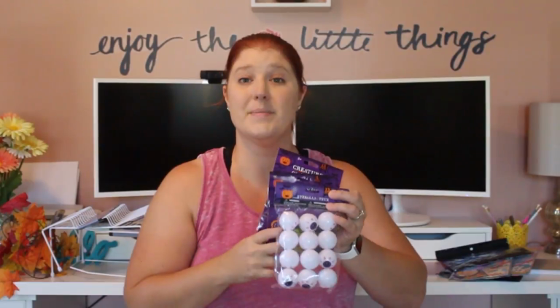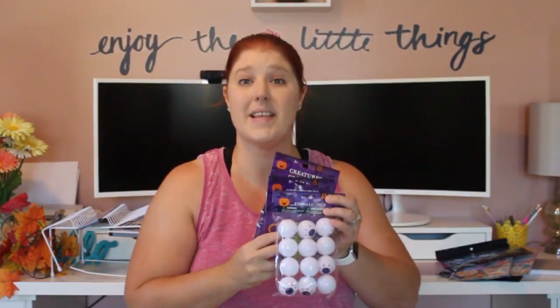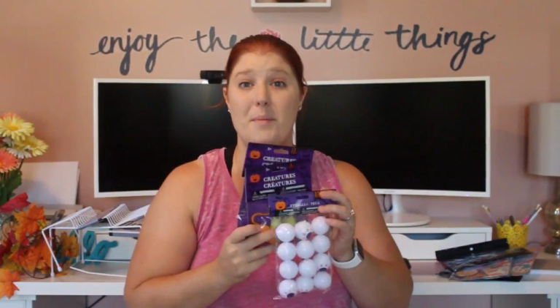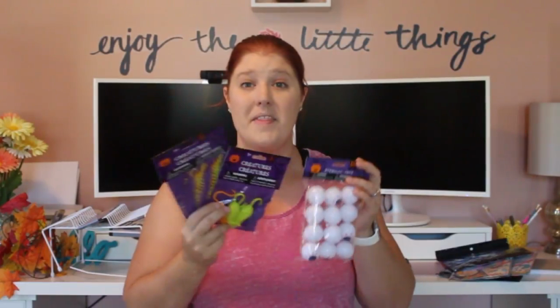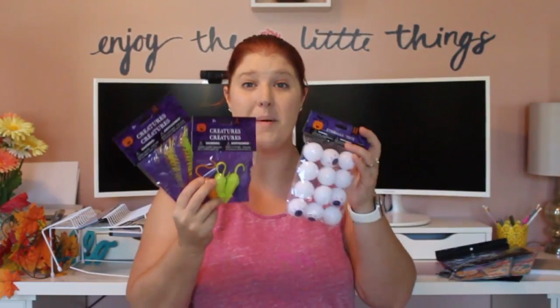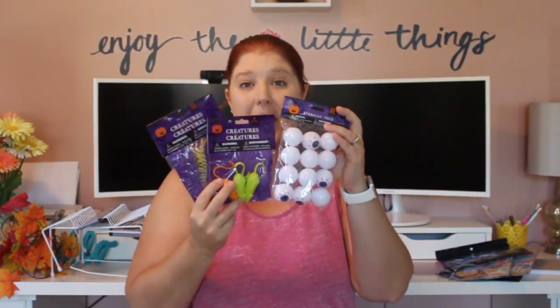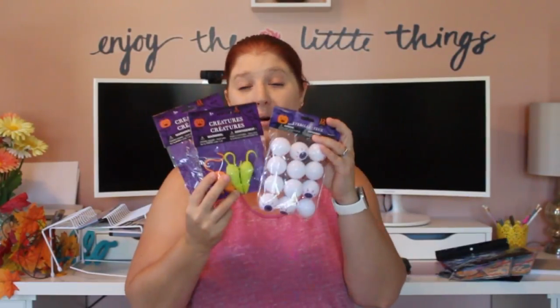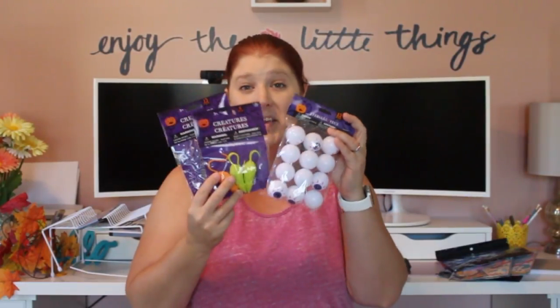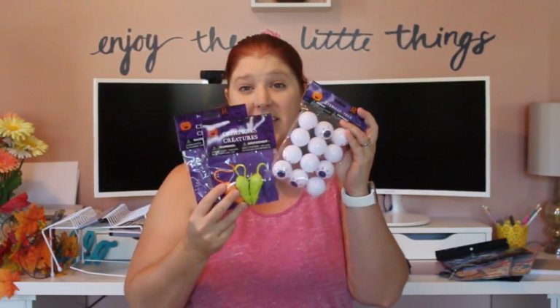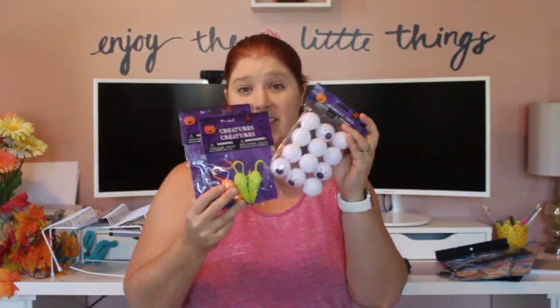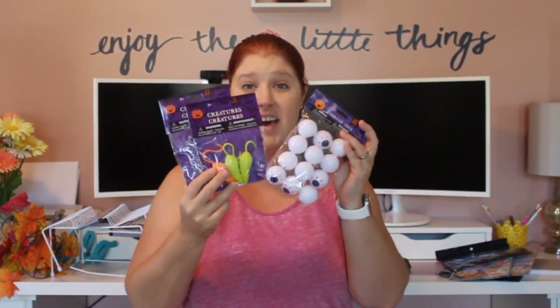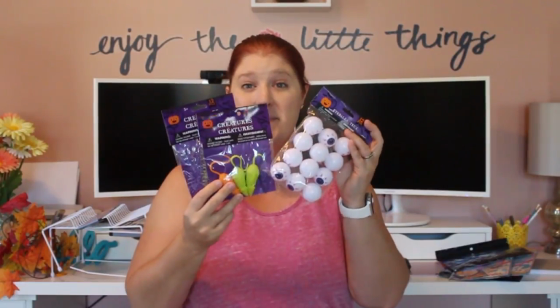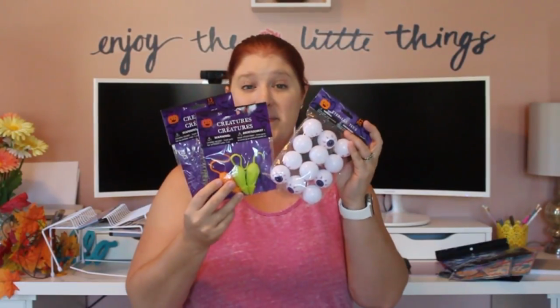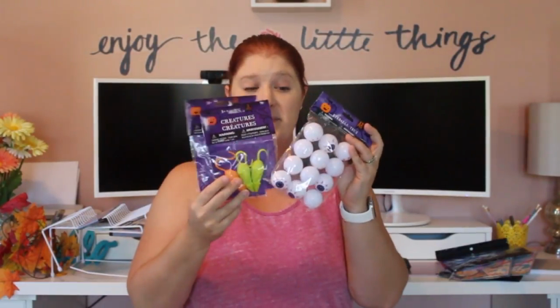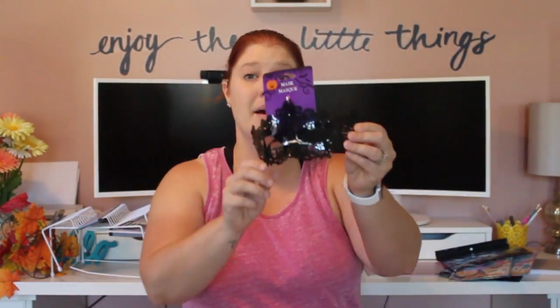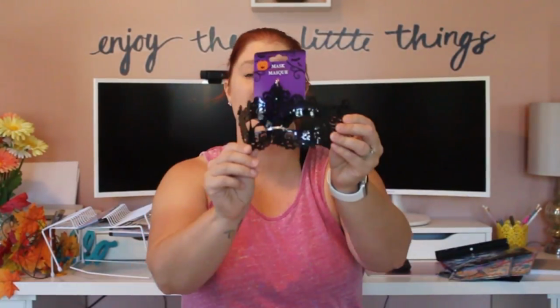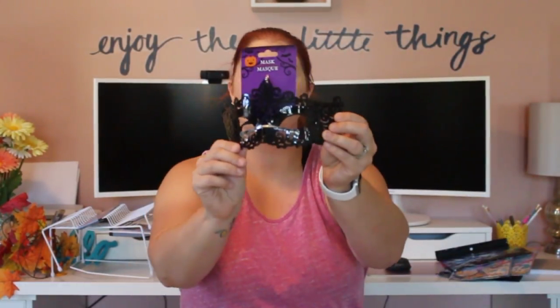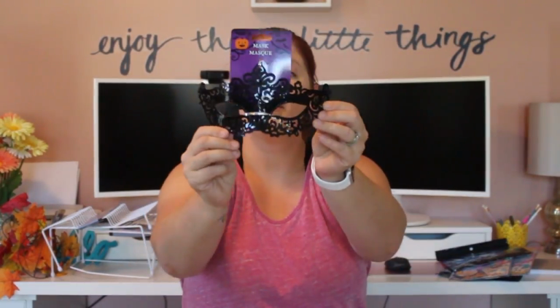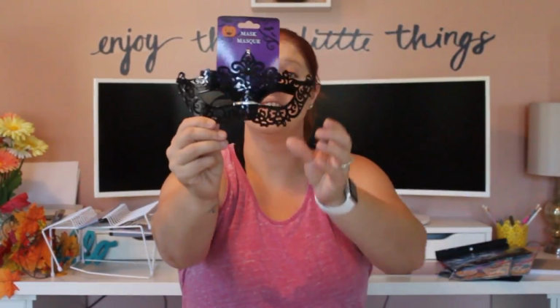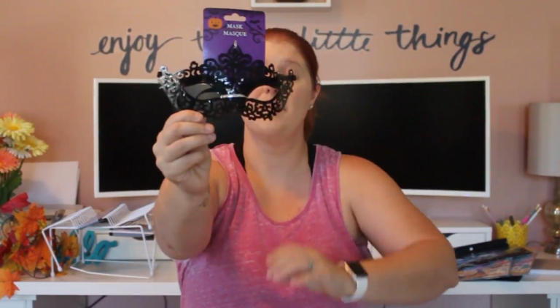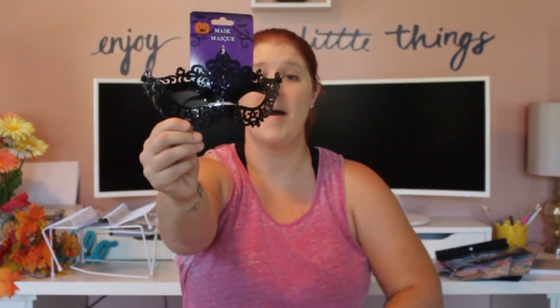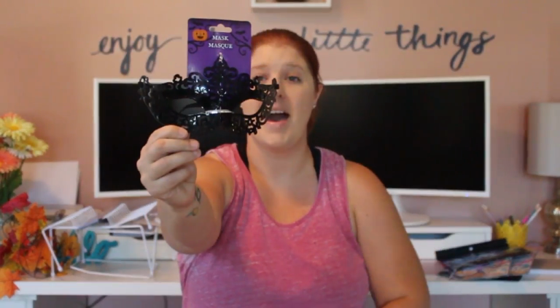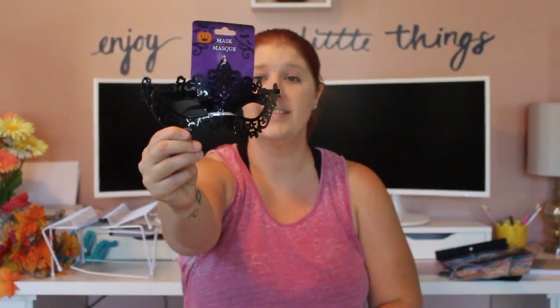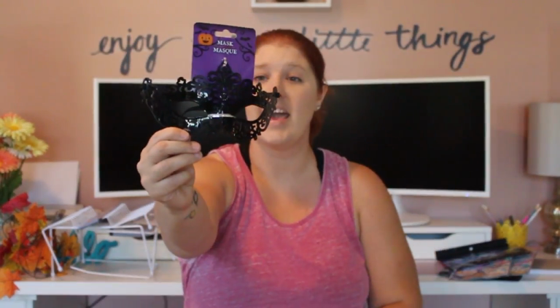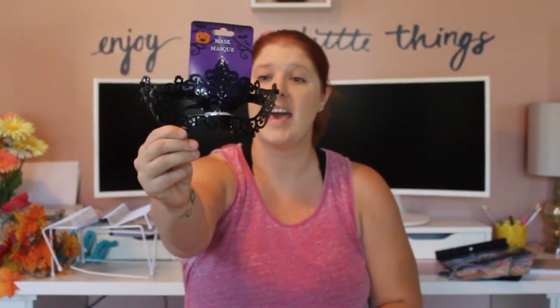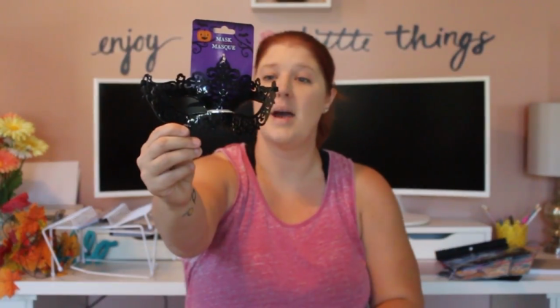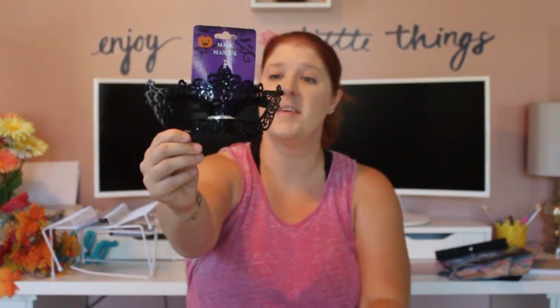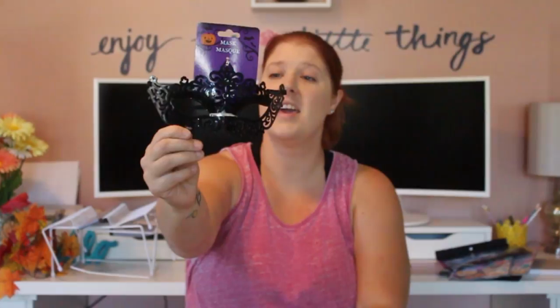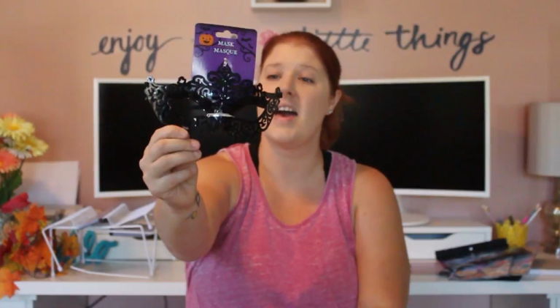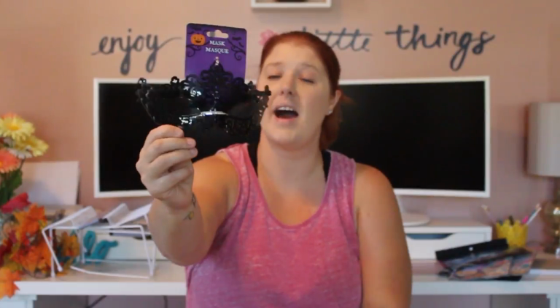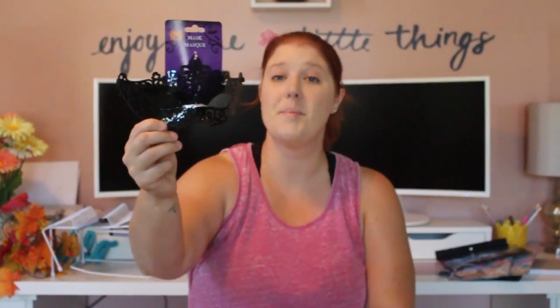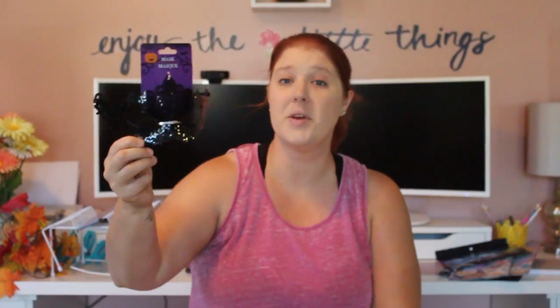I picked up this mask and I'm thinking I'm going to wear it when I'm out trick-or-treating with my kiddos.